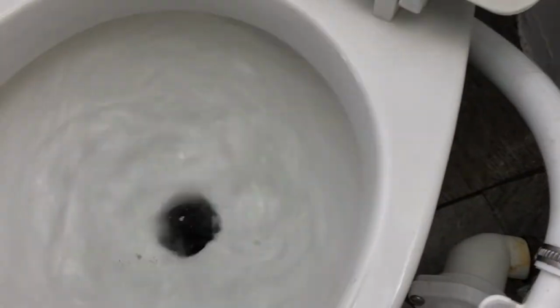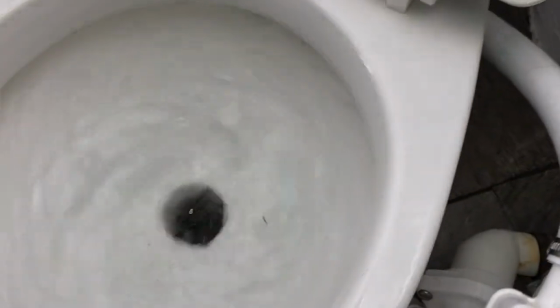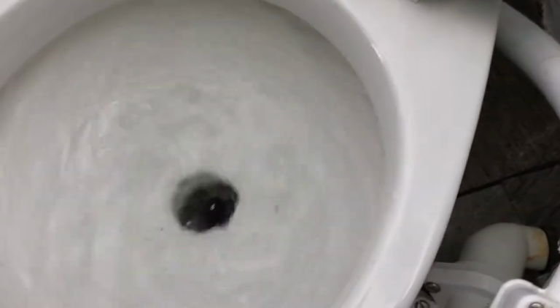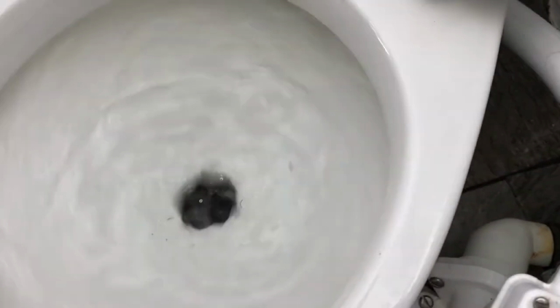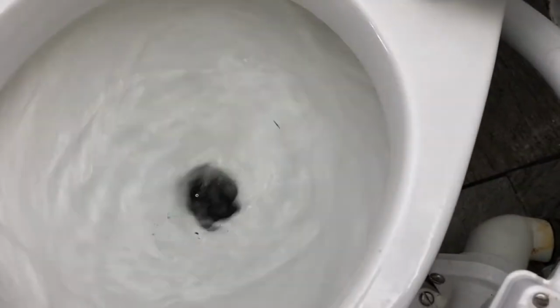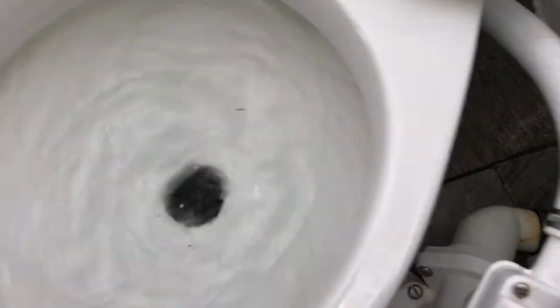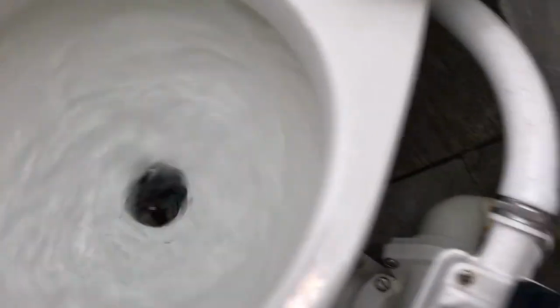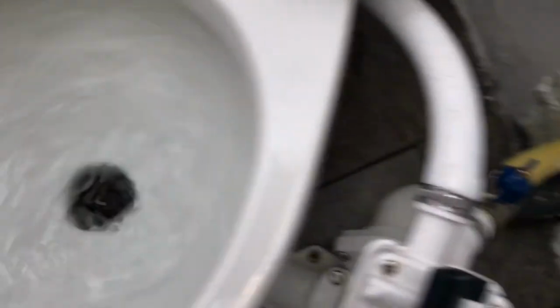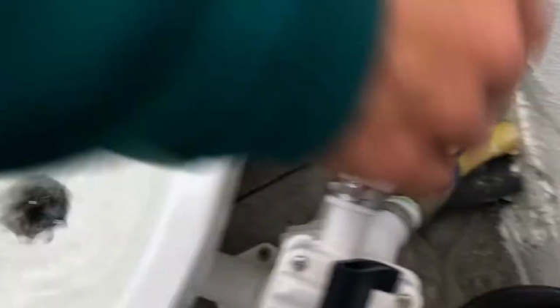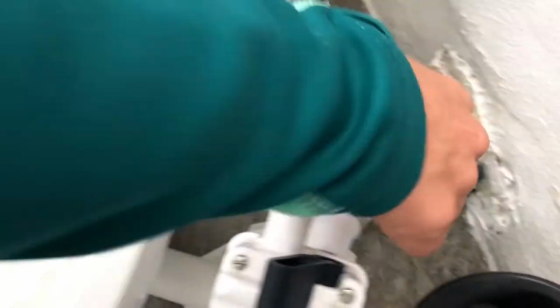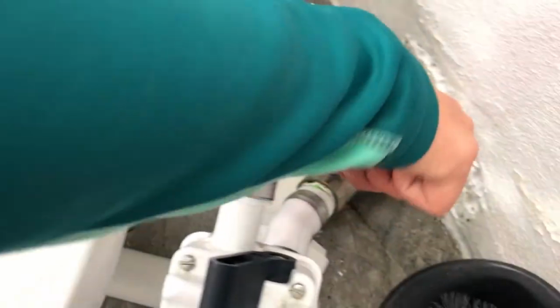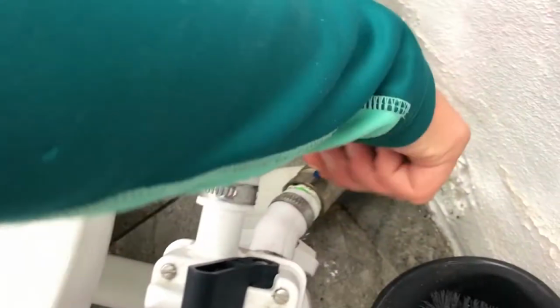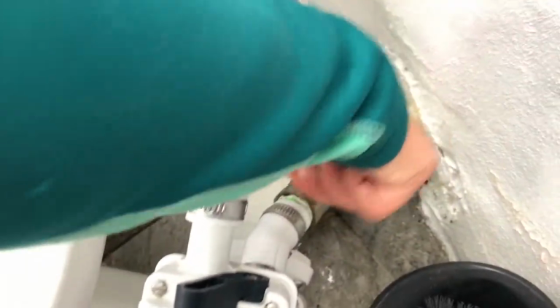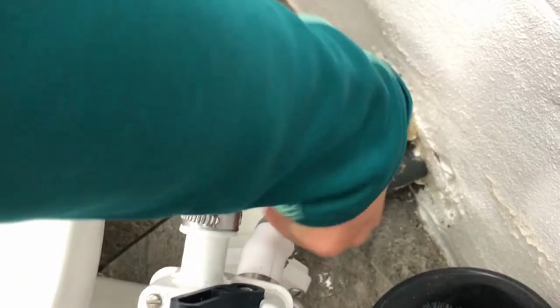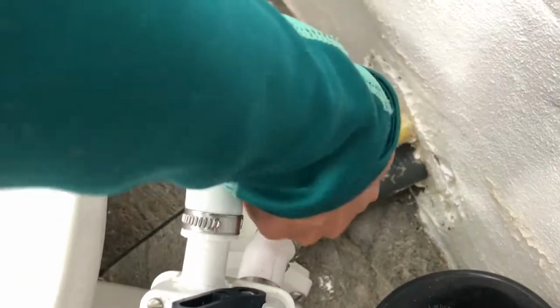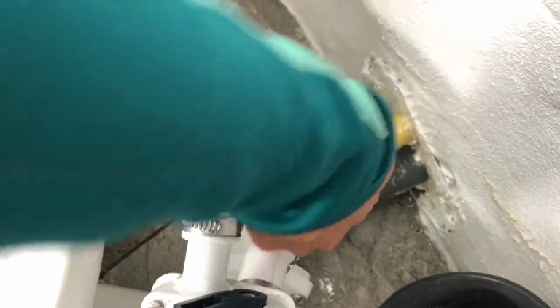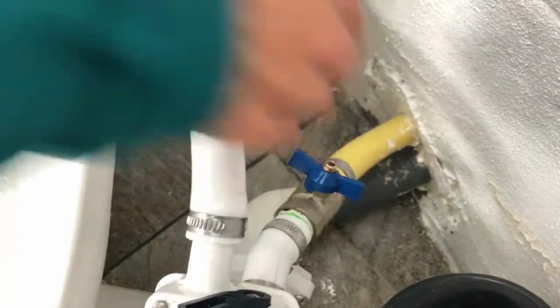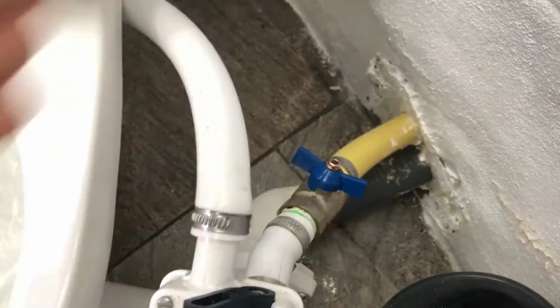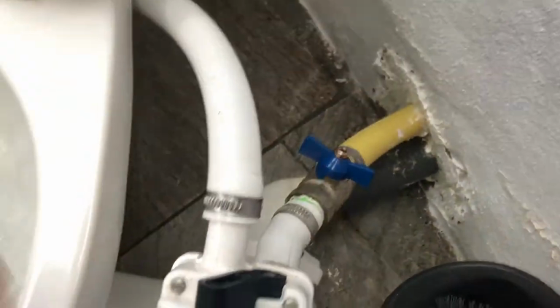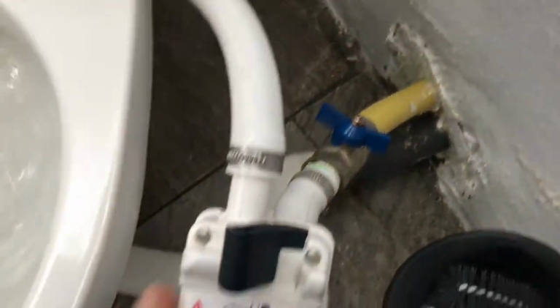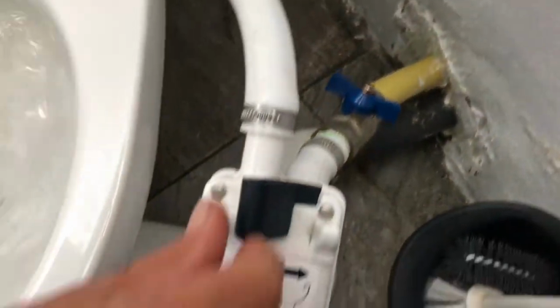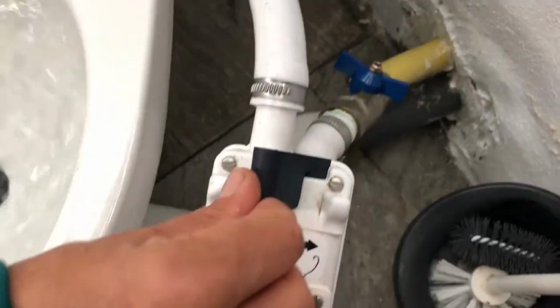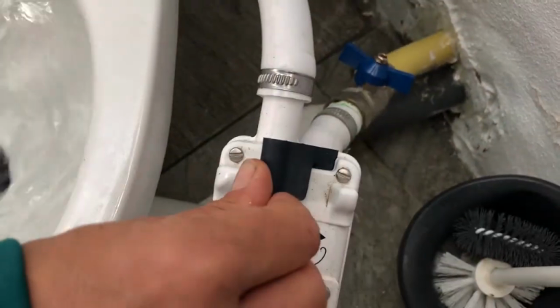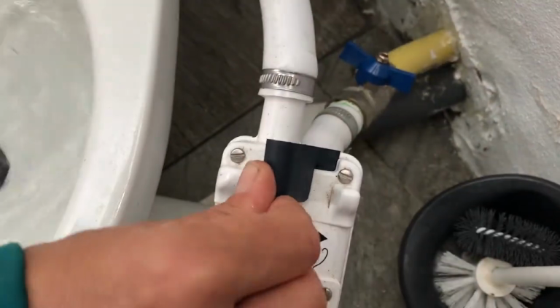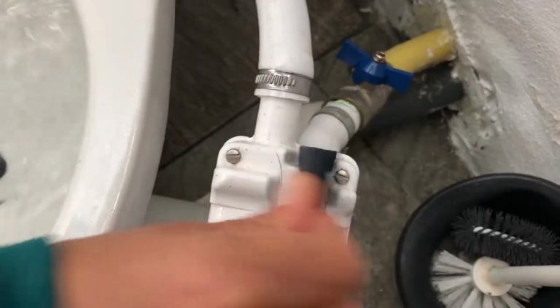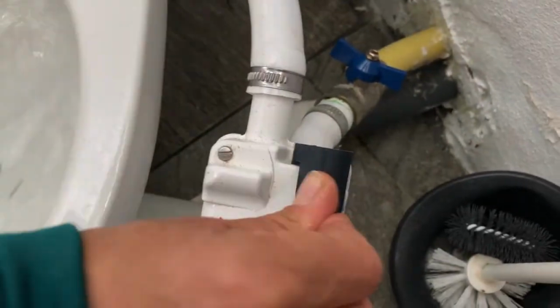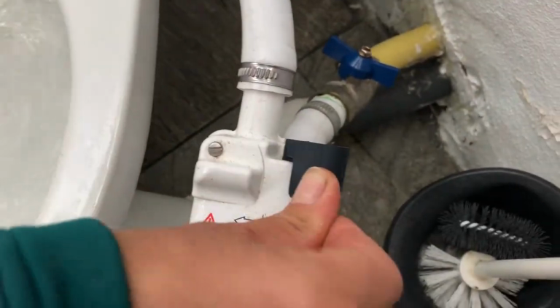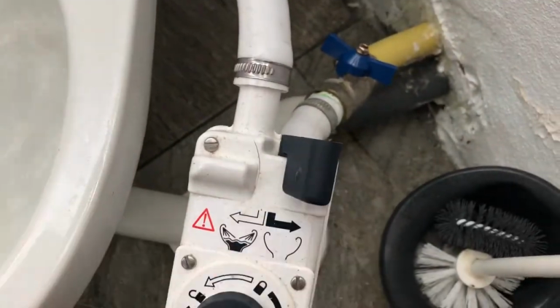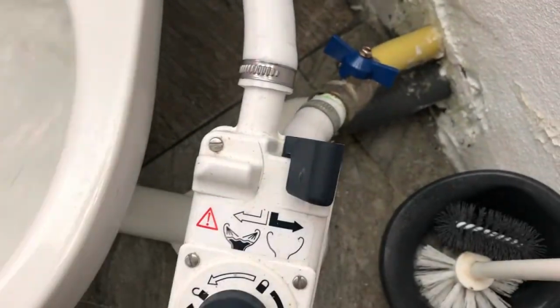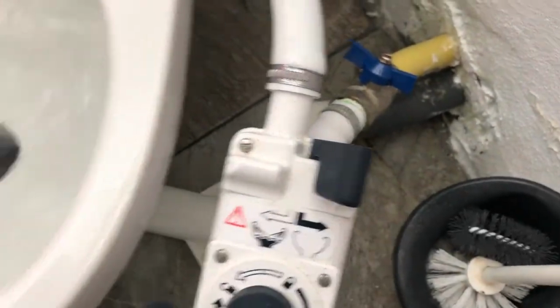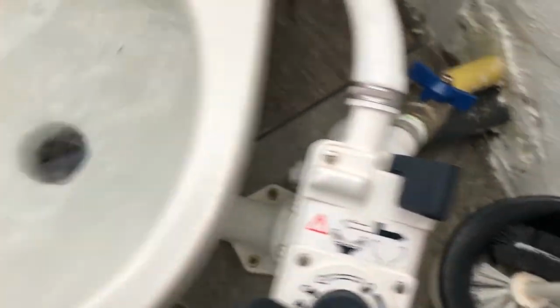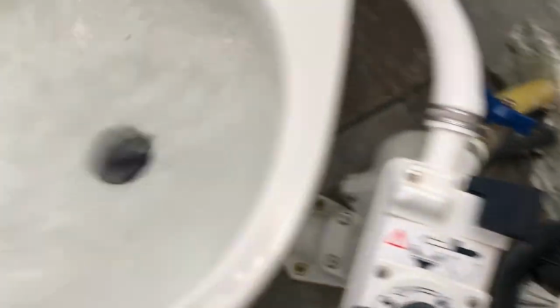Once the water has filled the toilet bowl, we close both valves — first the rear one and then the center one.